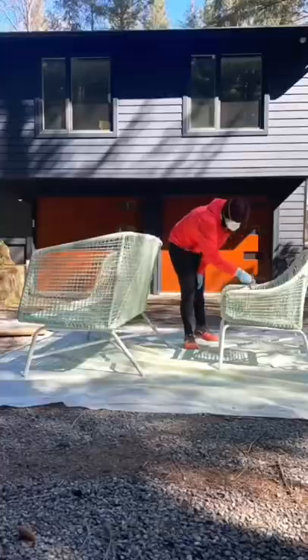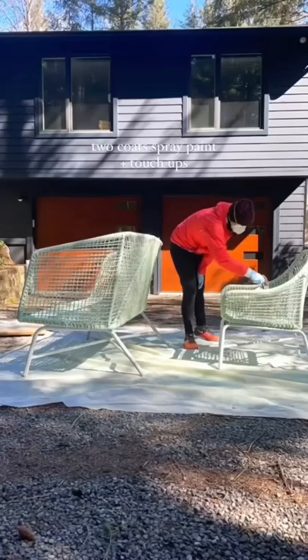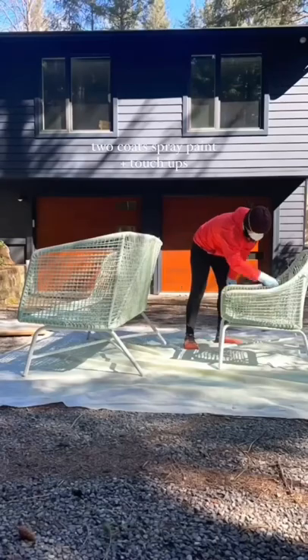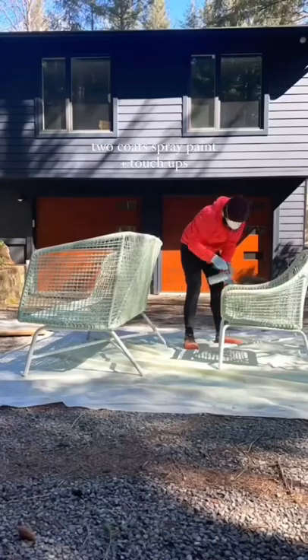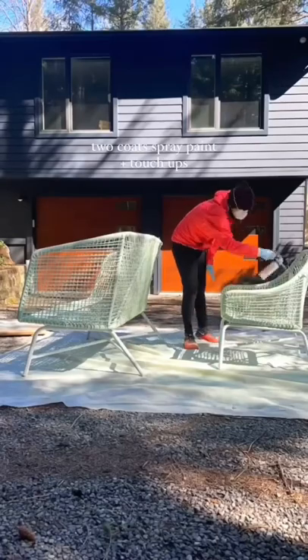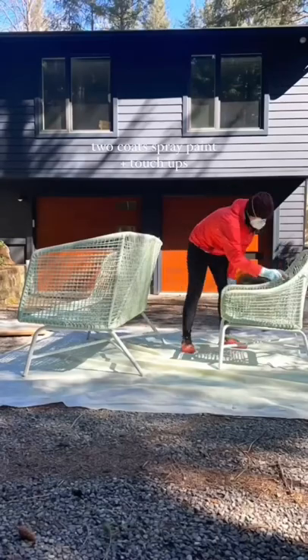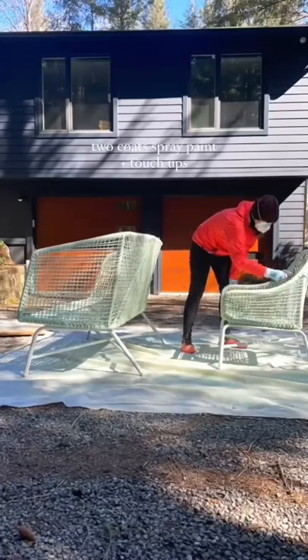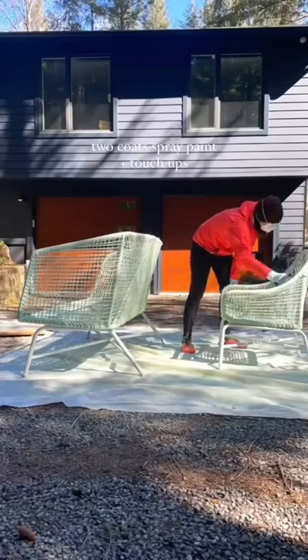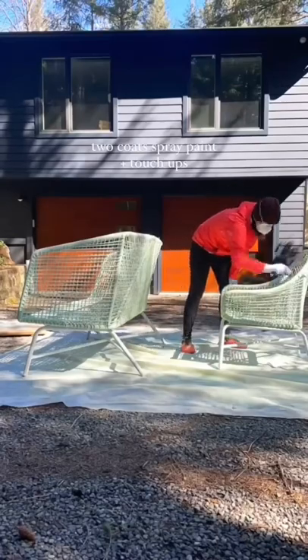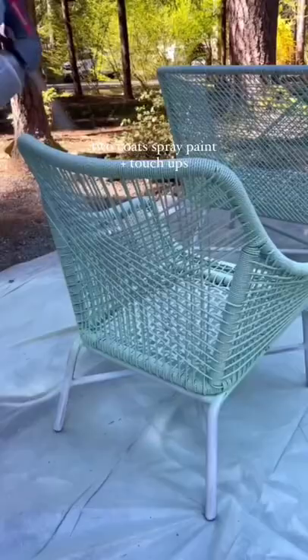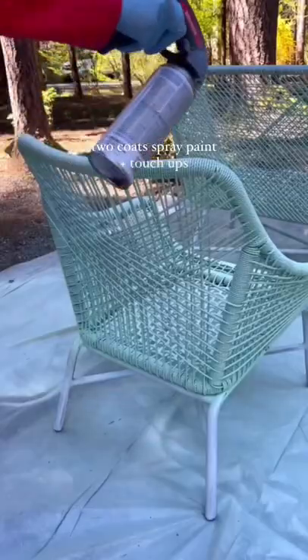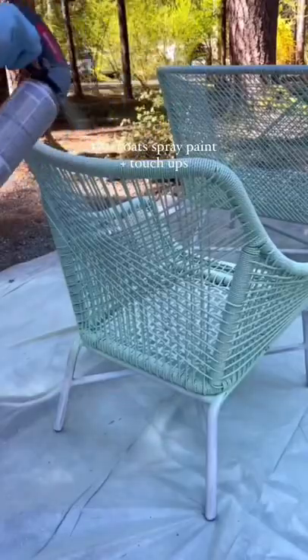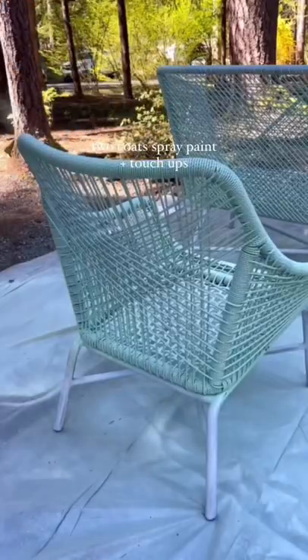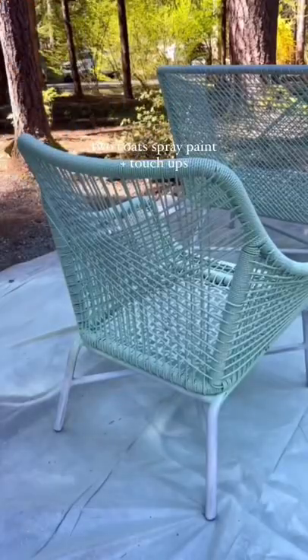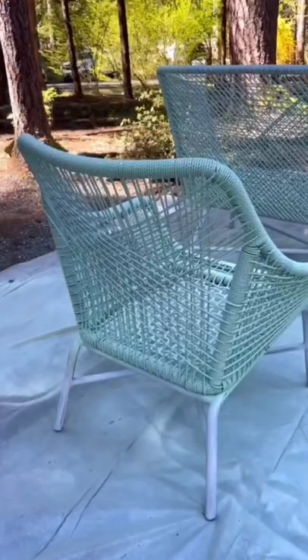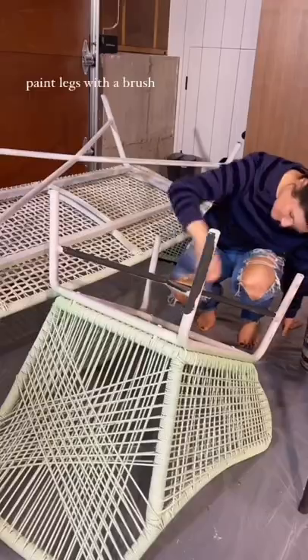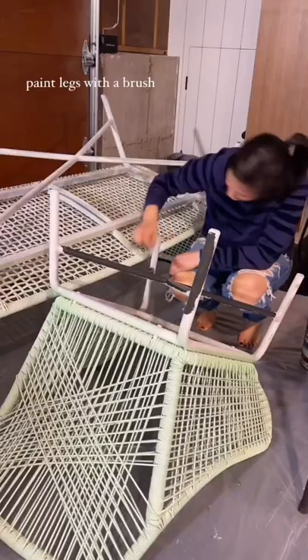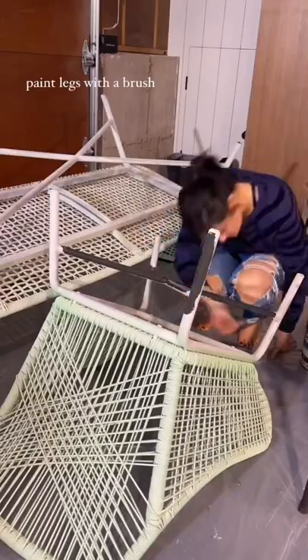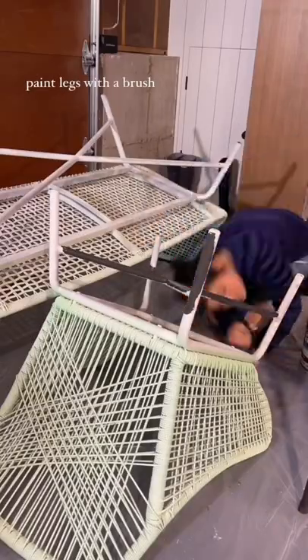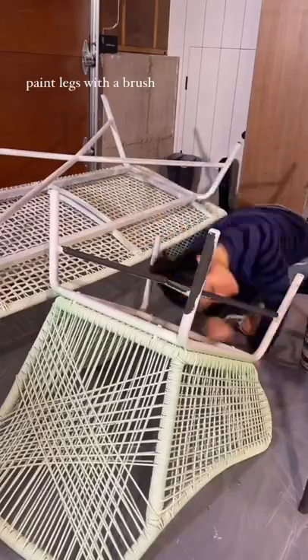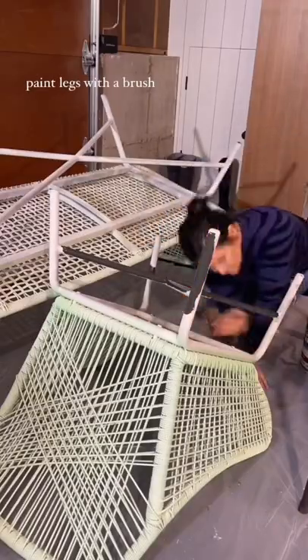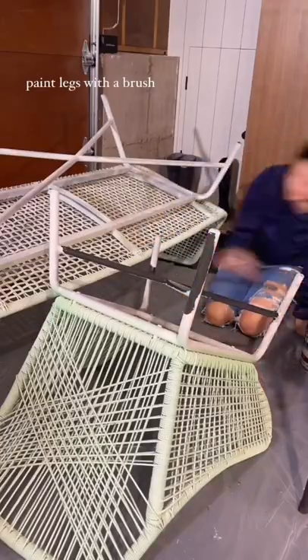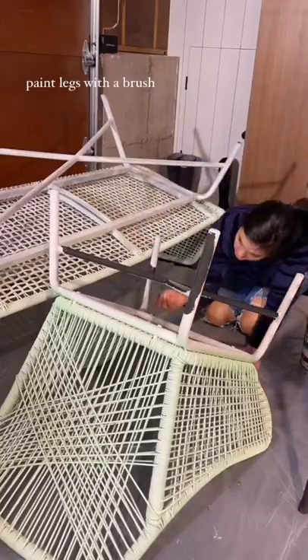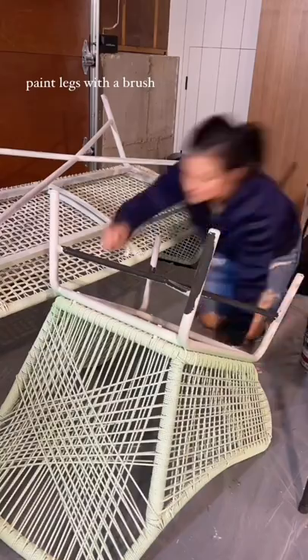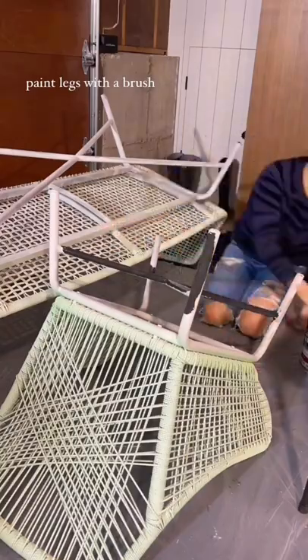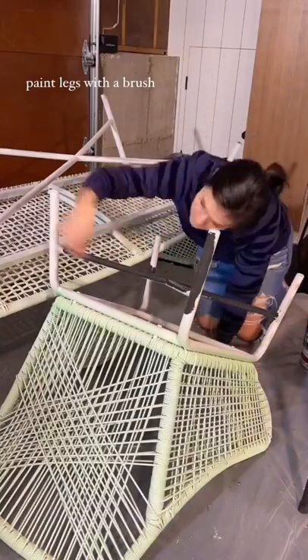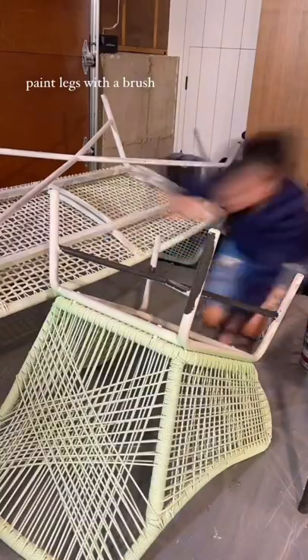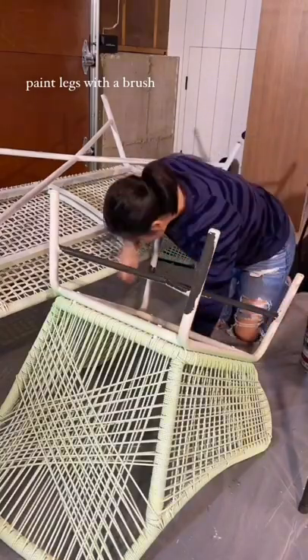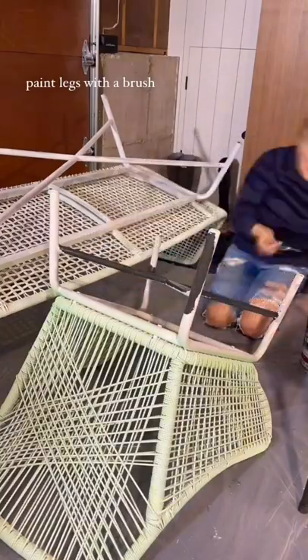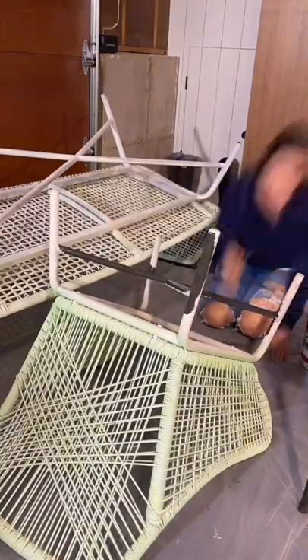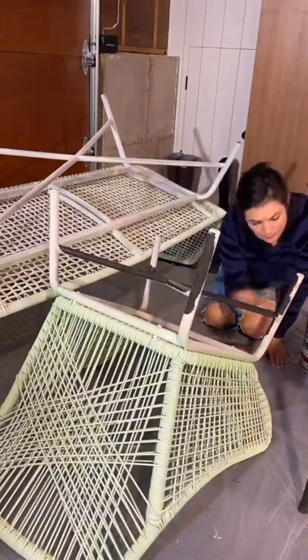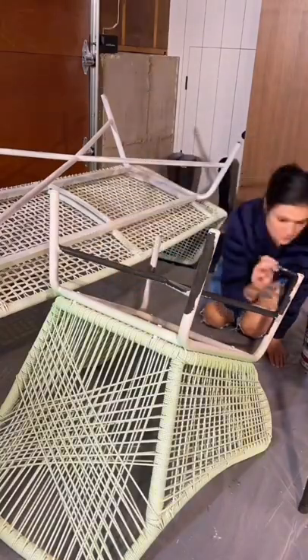I followed that with two coats of spray paint and a third round to touch up spots. I painted the legs with a brush using a self-leveling paint left over from a prior project.